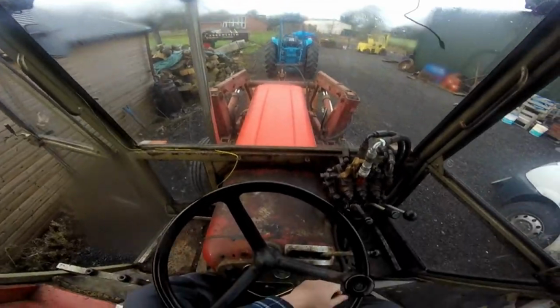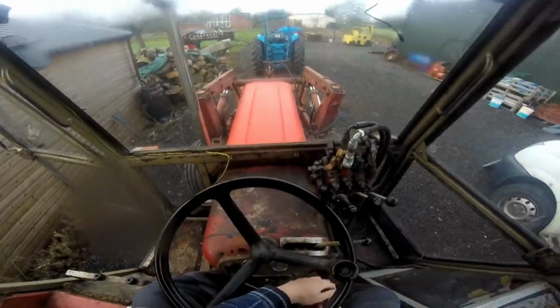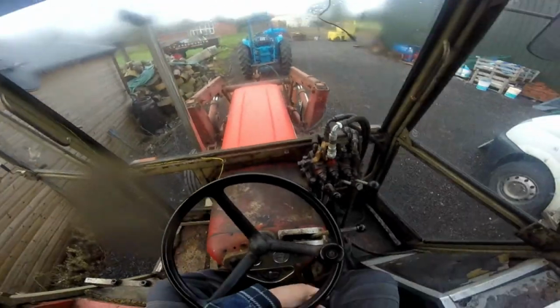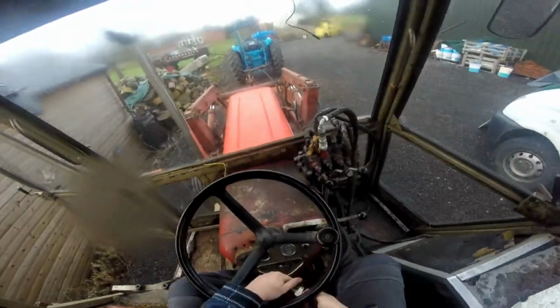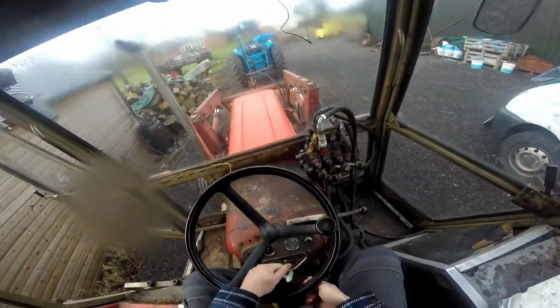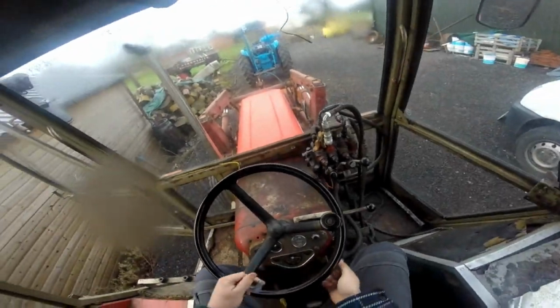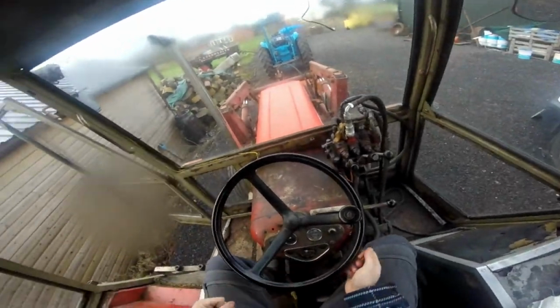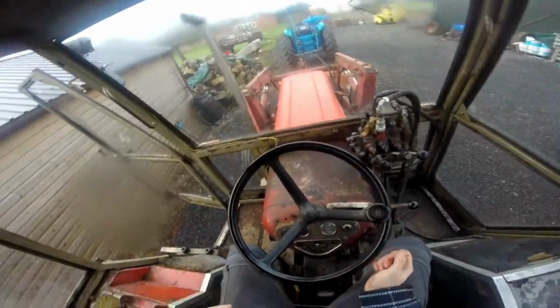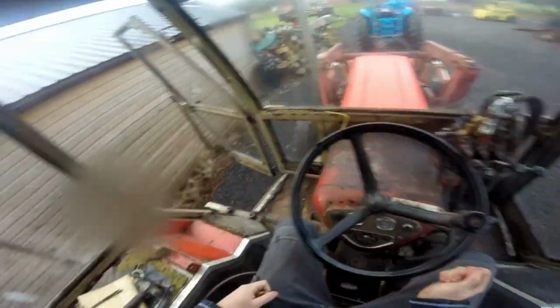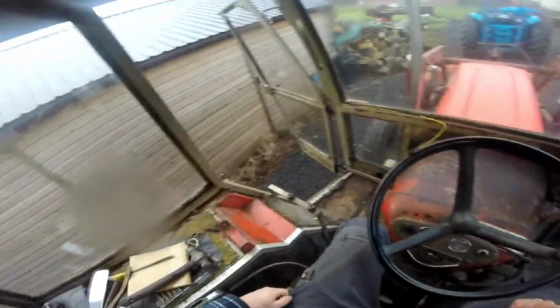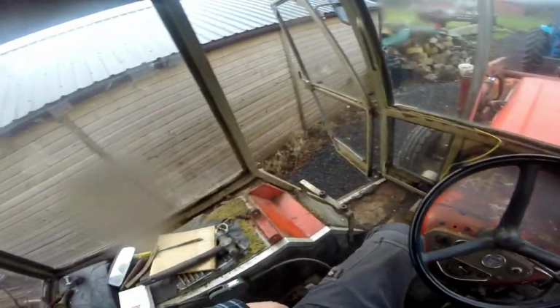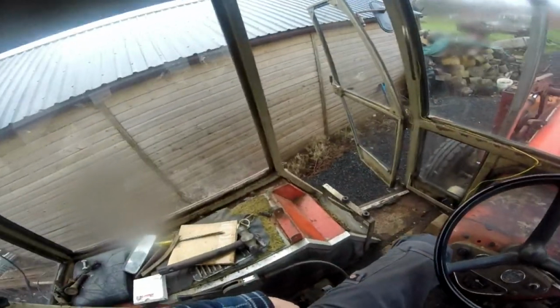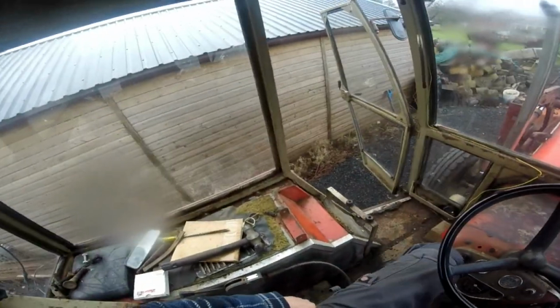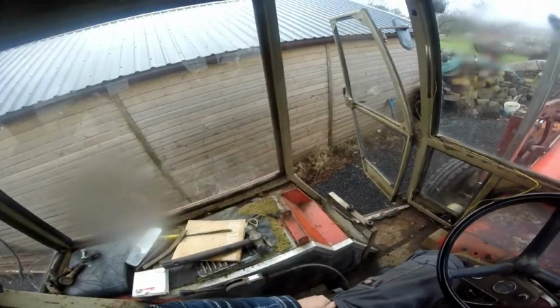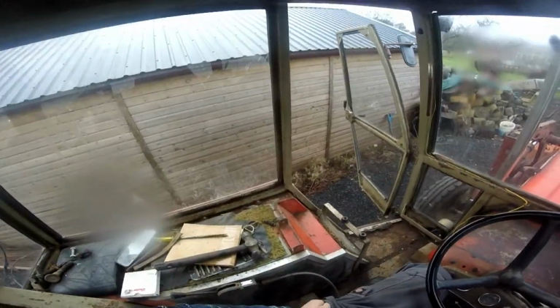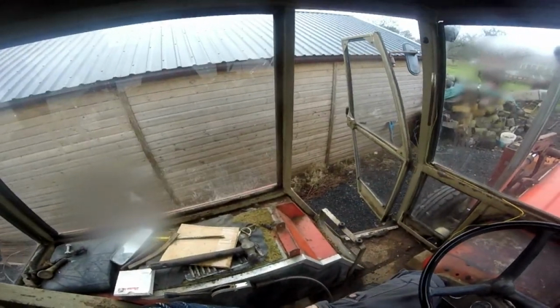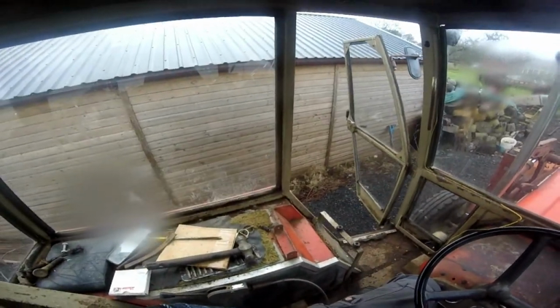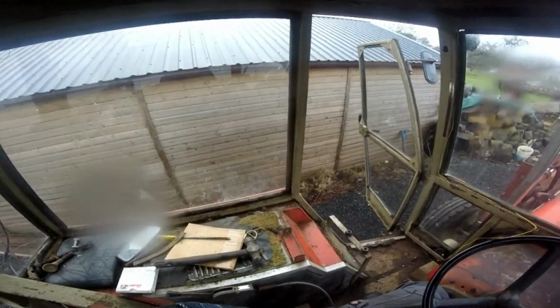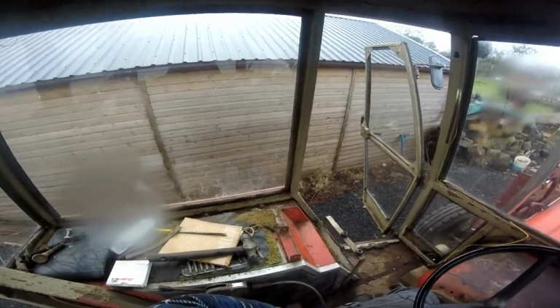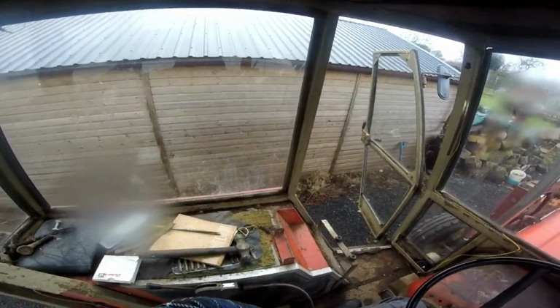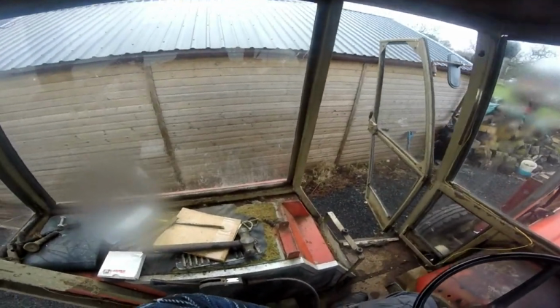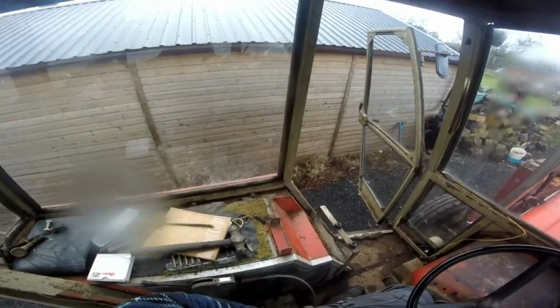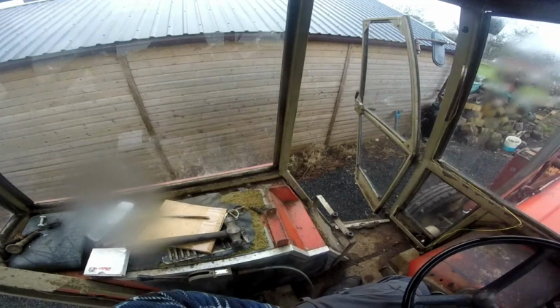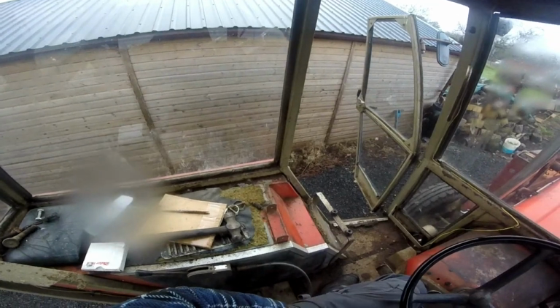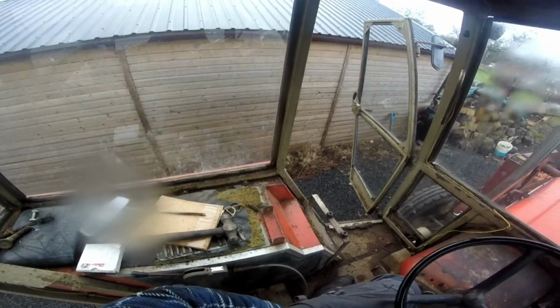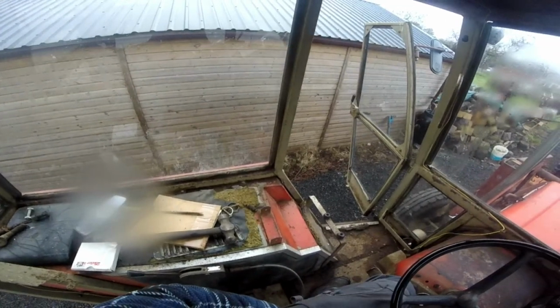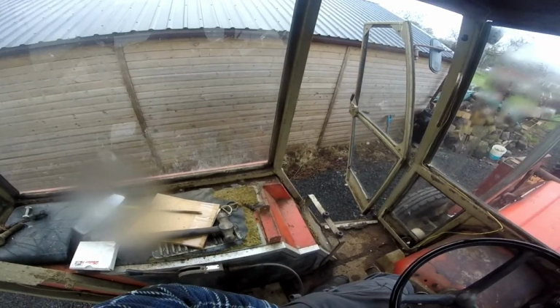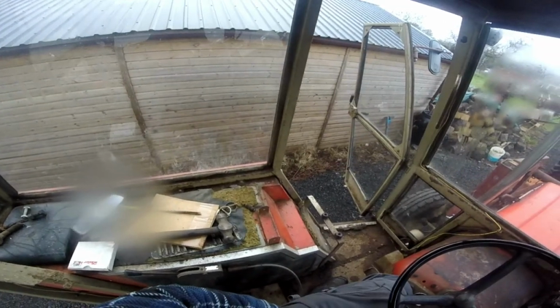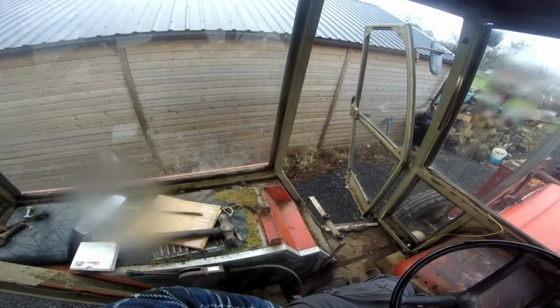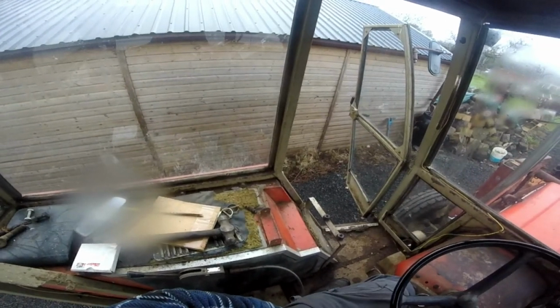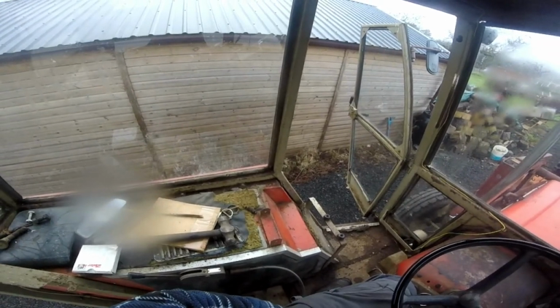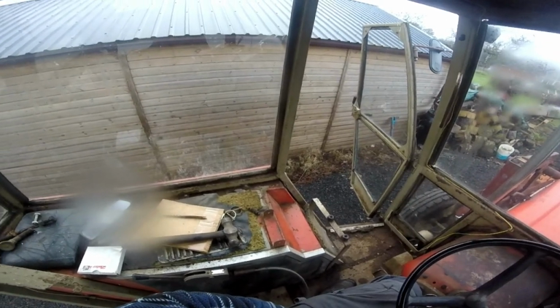And that's that. It hasn't got much diesel in, so I don't really want to run it for too long.